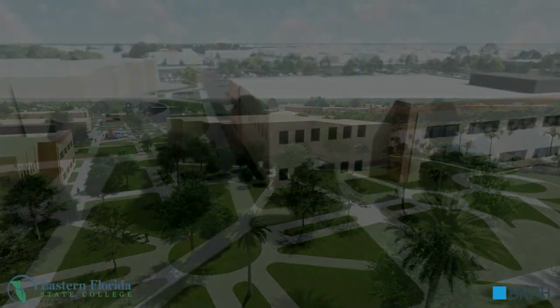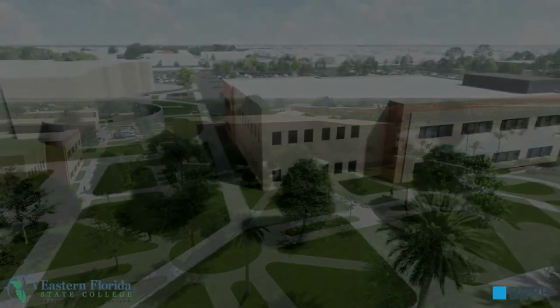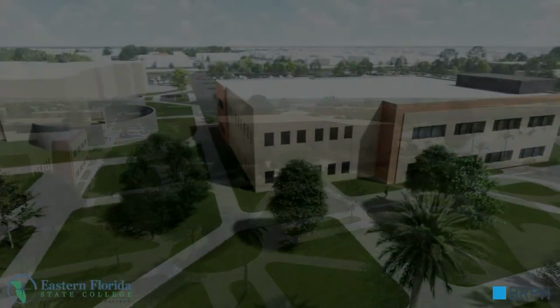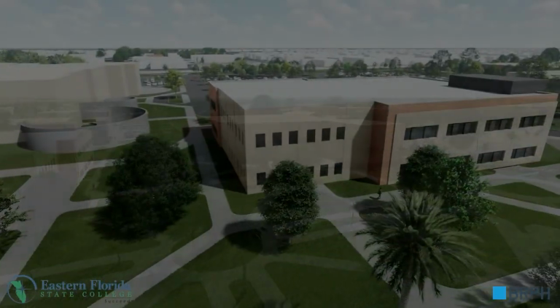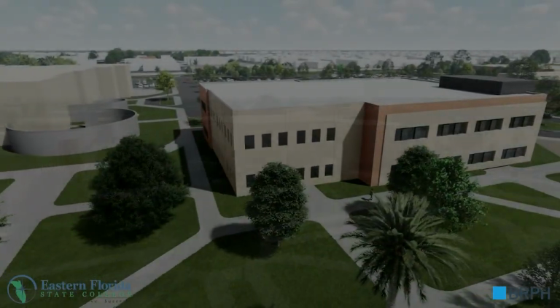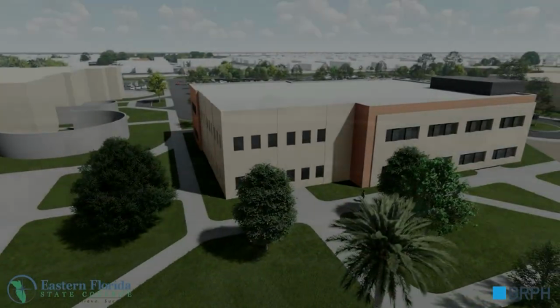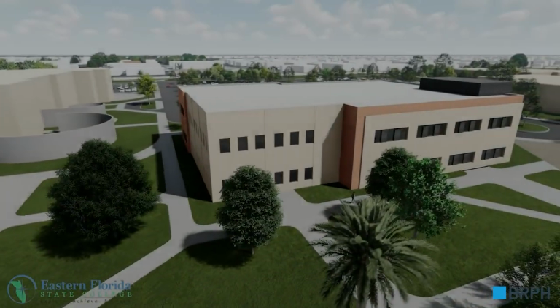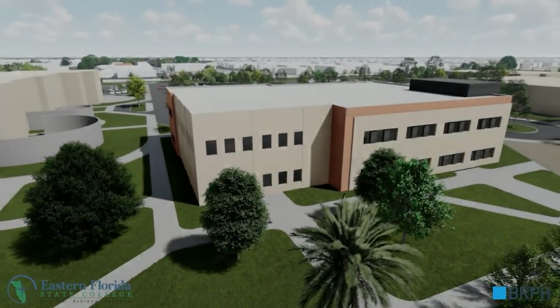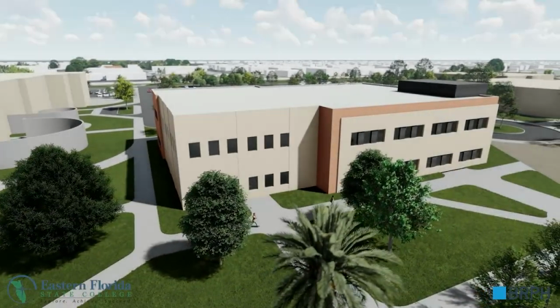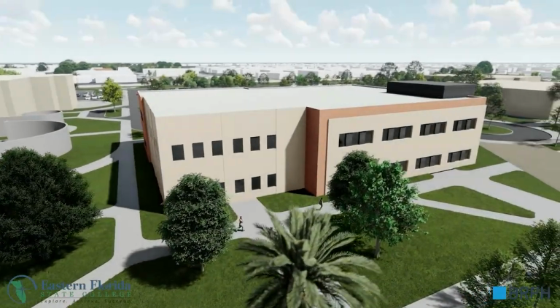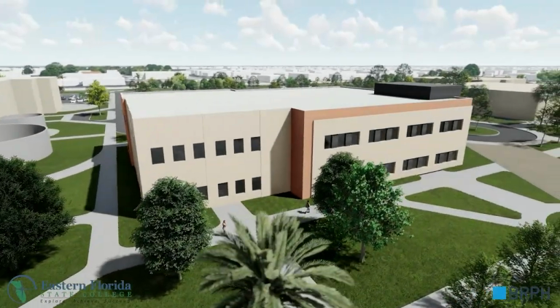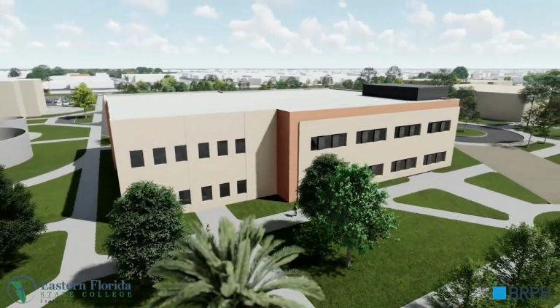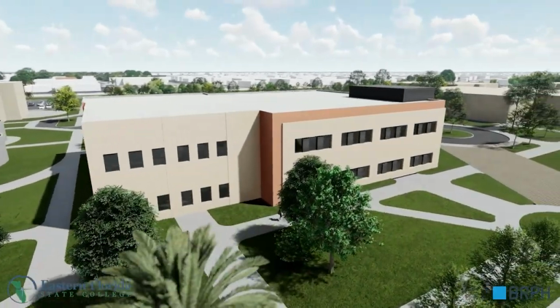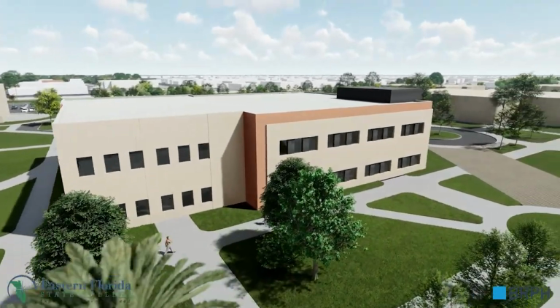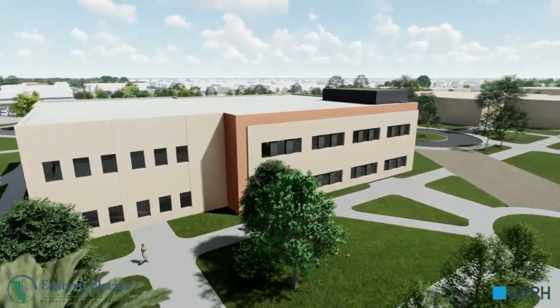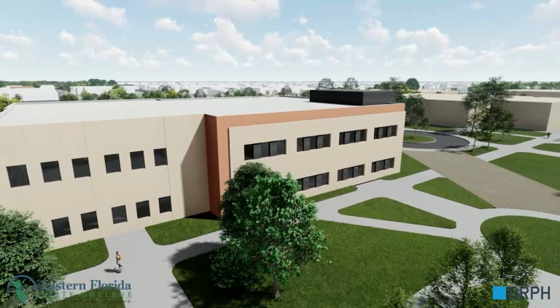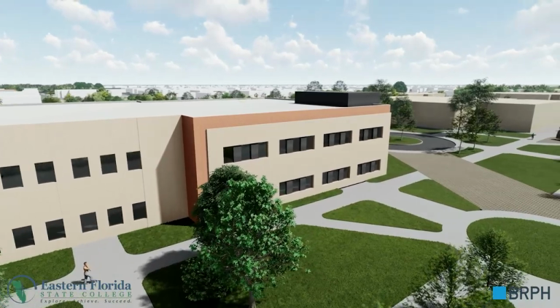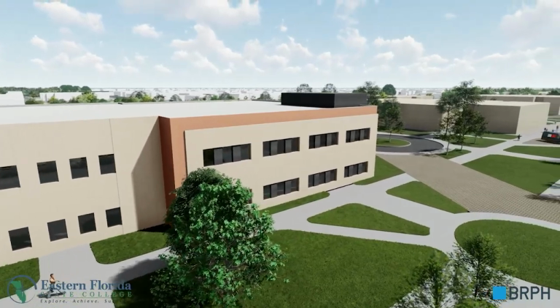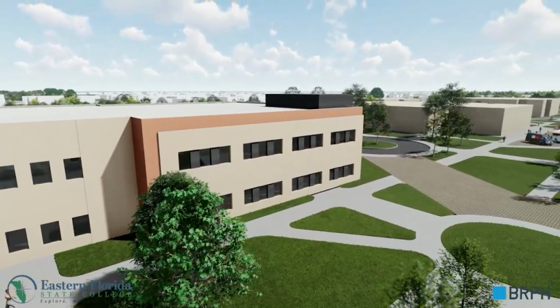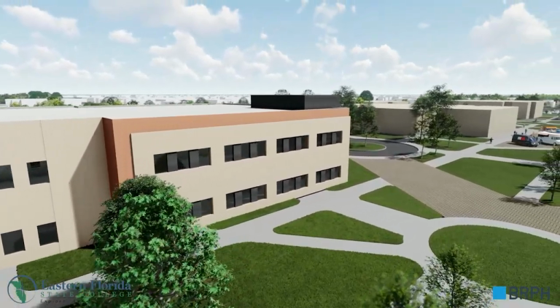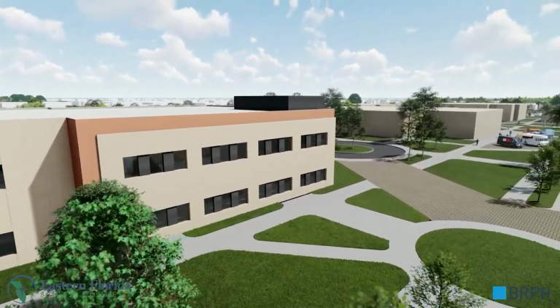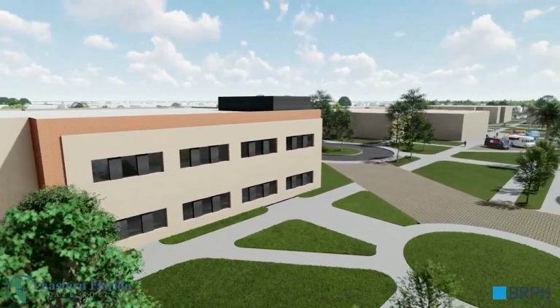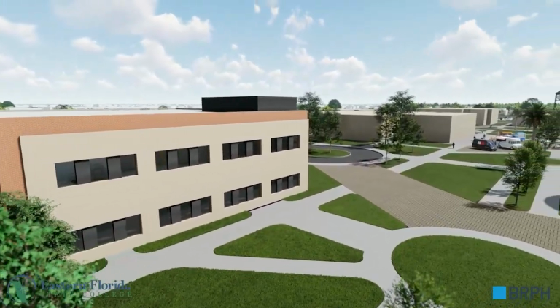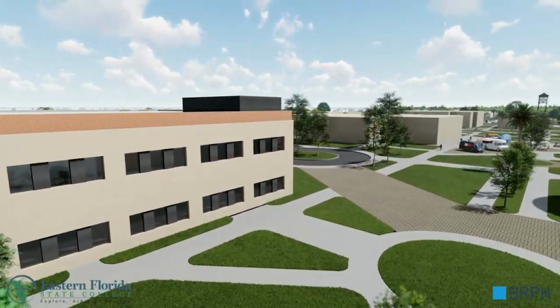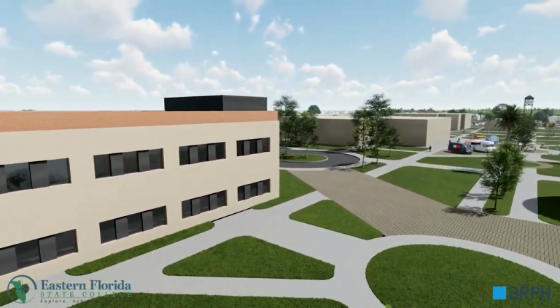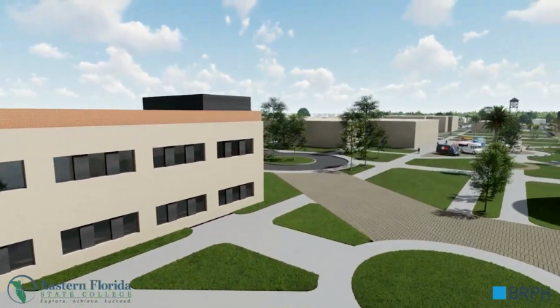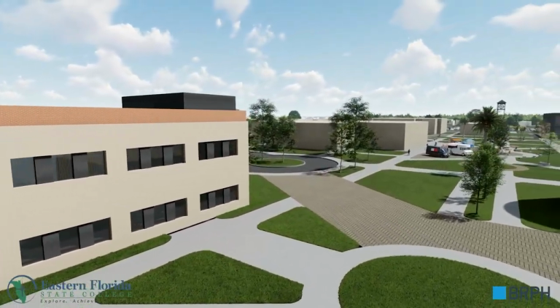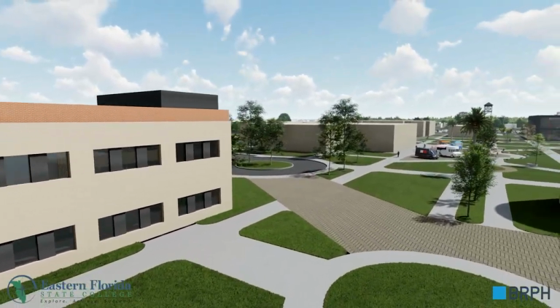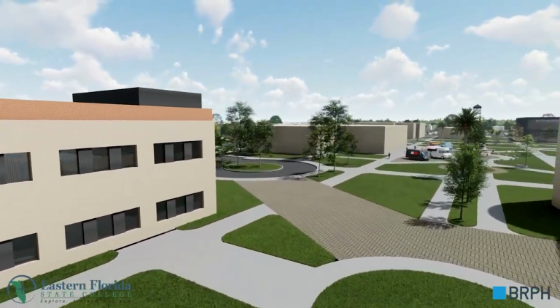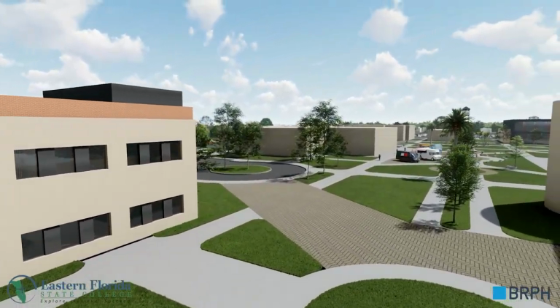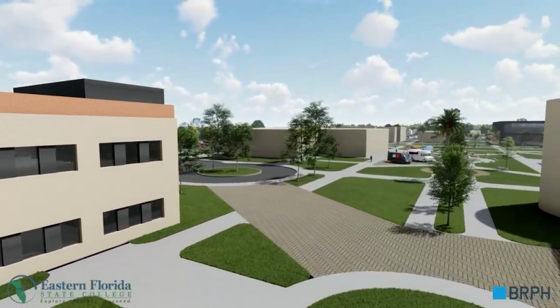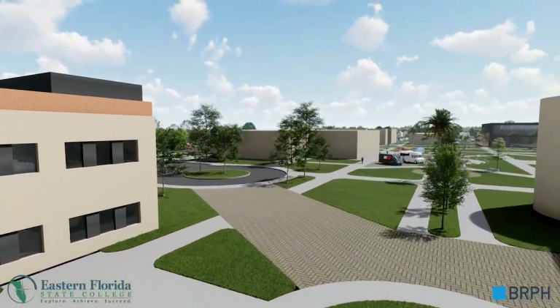Another view of the new STEM building can be seen on the left with walkways leading to the Simpkins Fine Arts Center and the Bookstore.